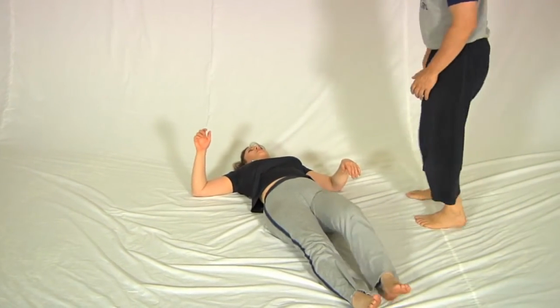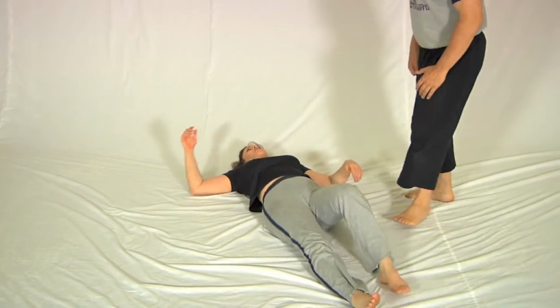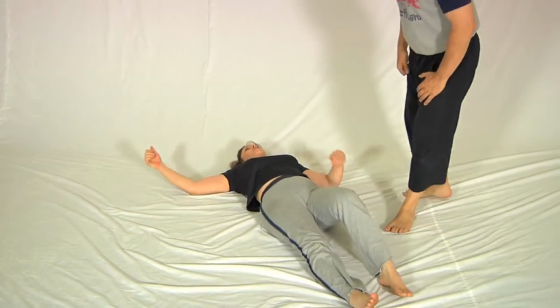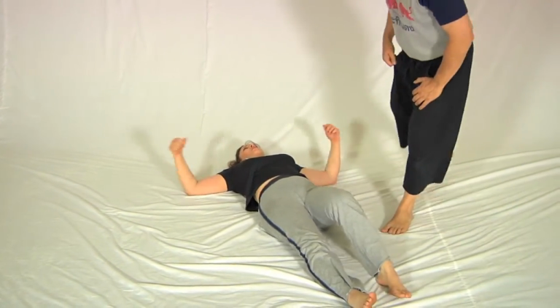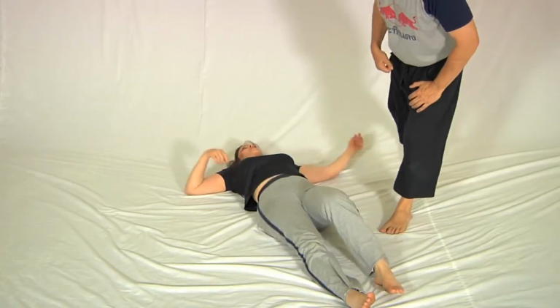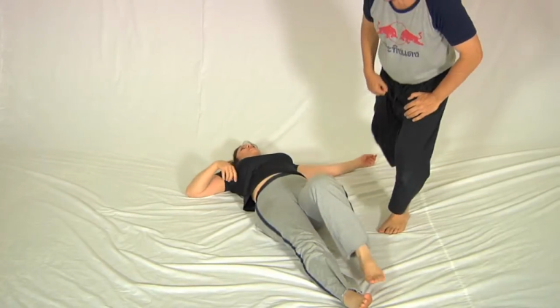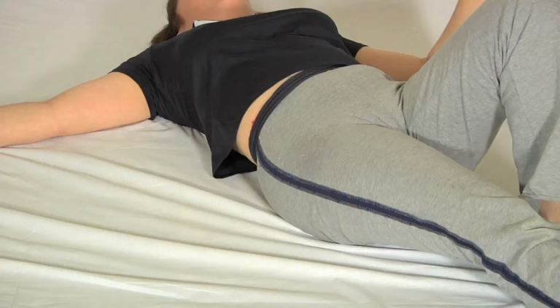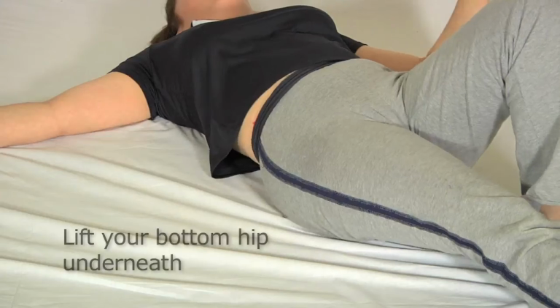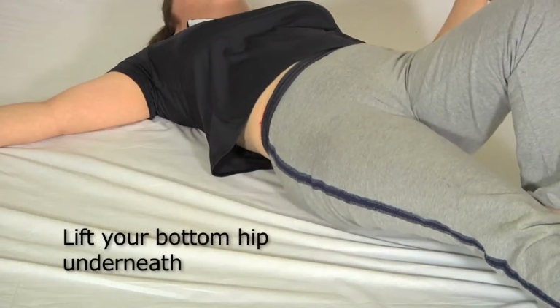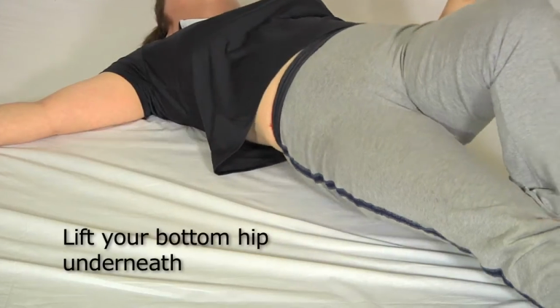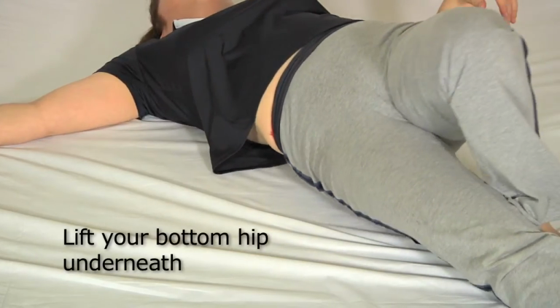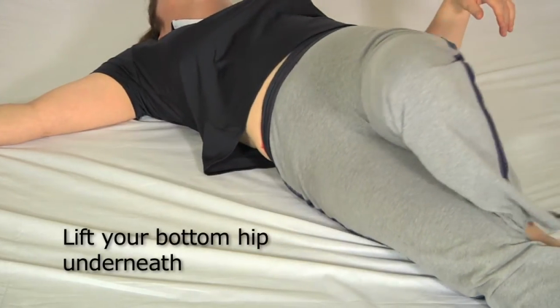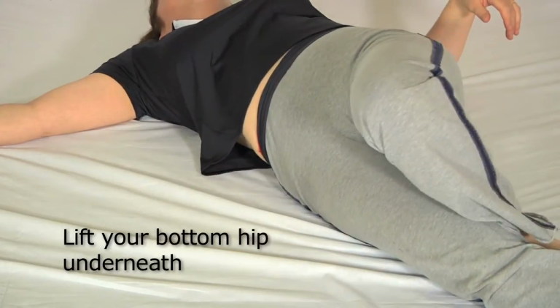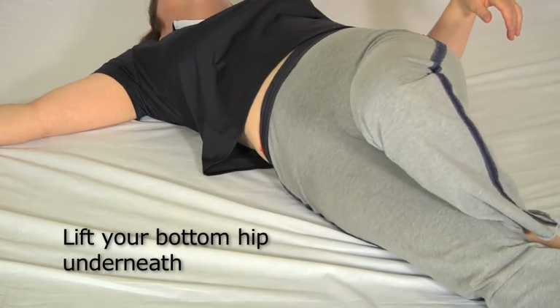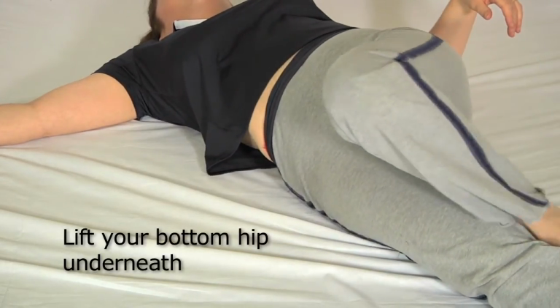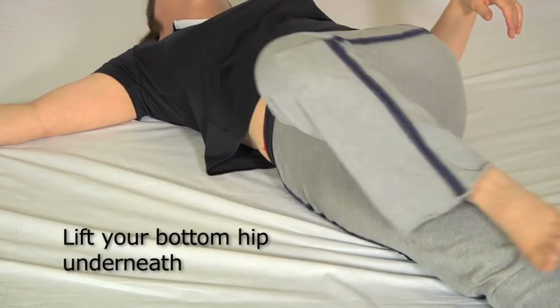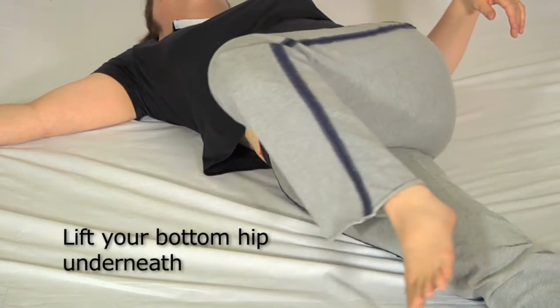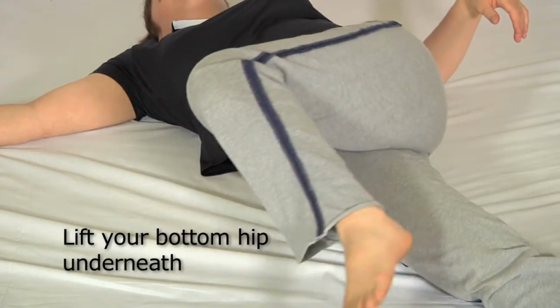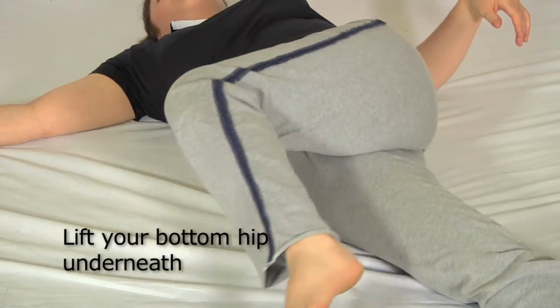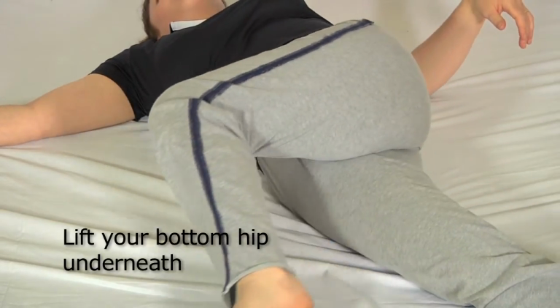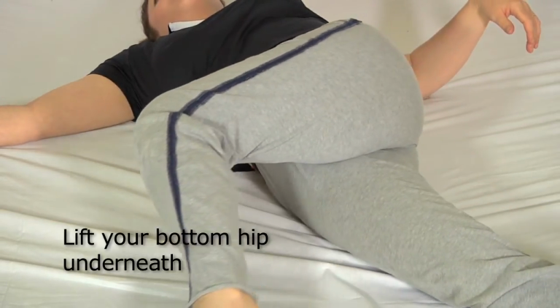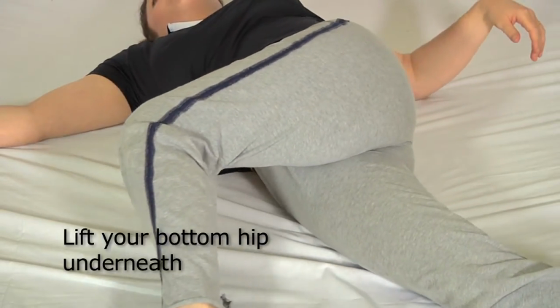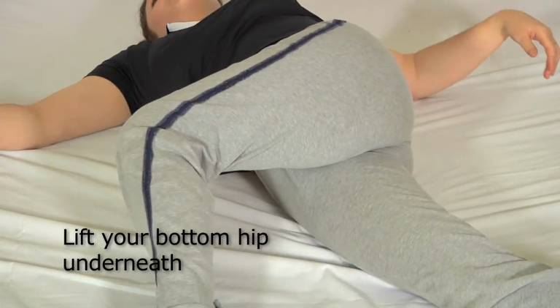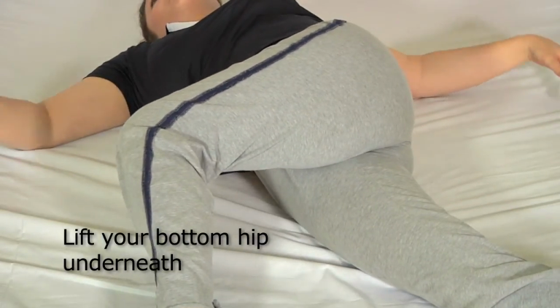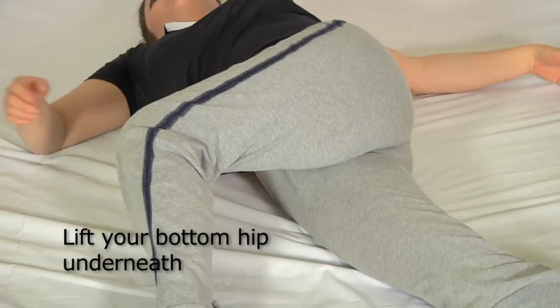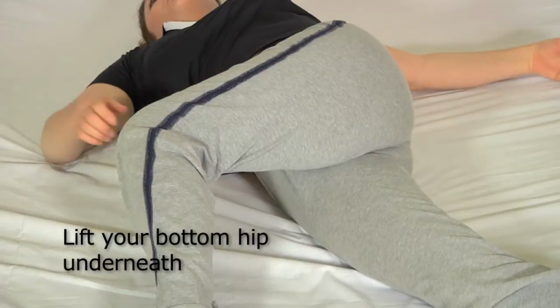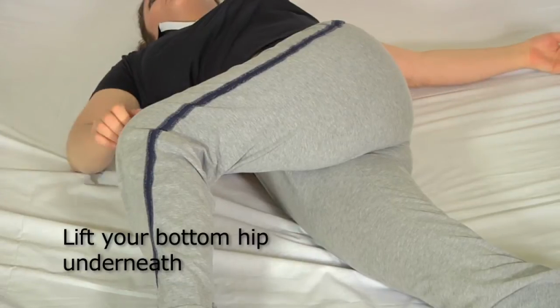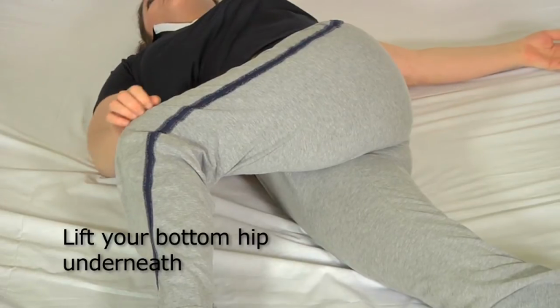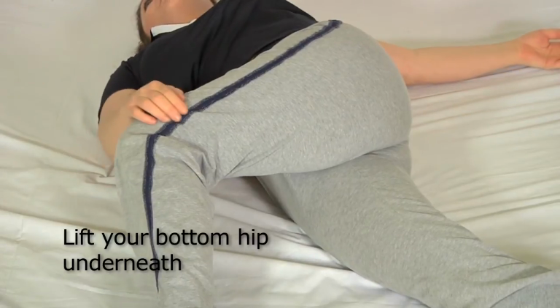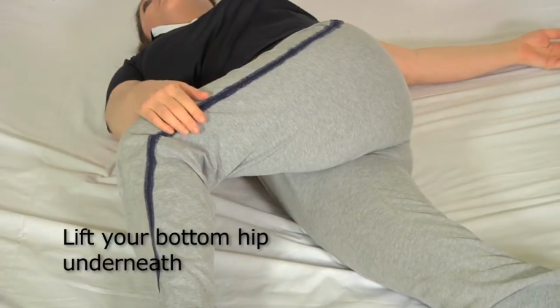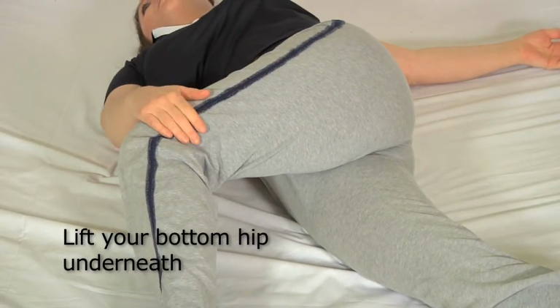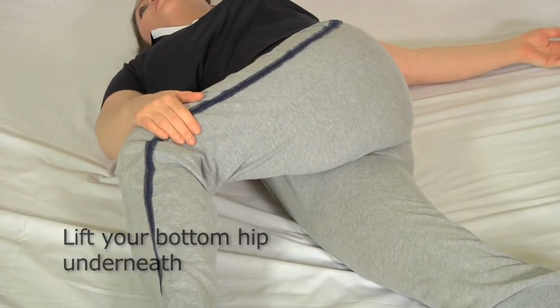The same again on this side. She lifts that bottom hip underneath. If you don't do that, the back will be hyperextended and it could be quite uncomfortable.